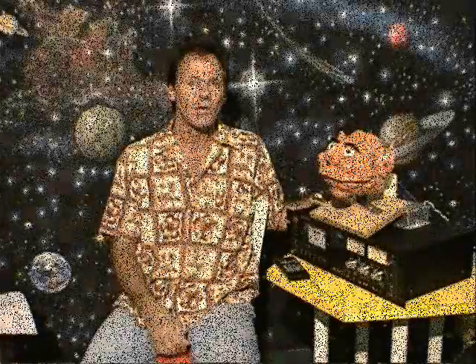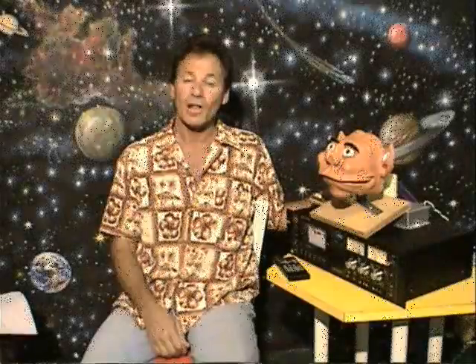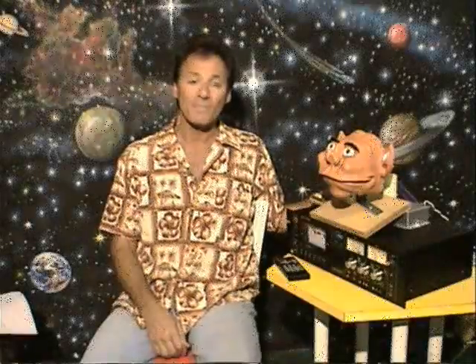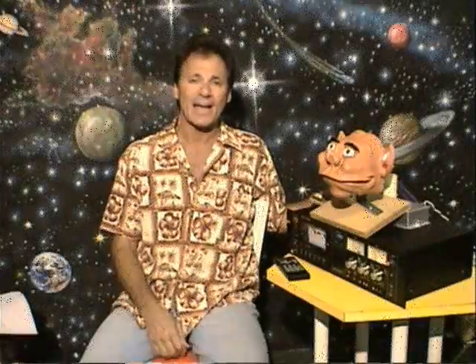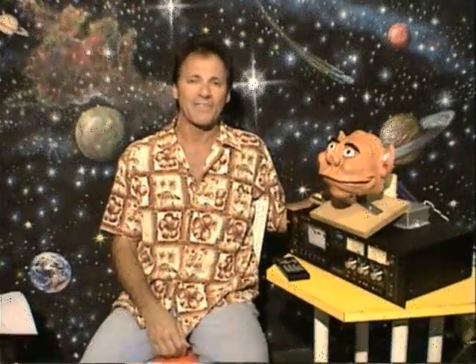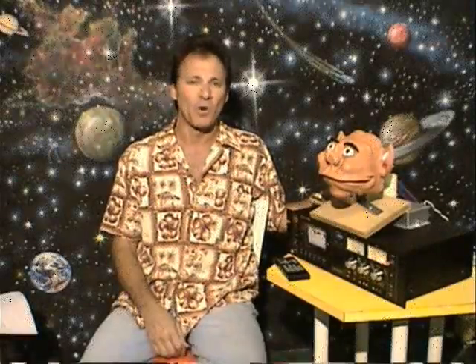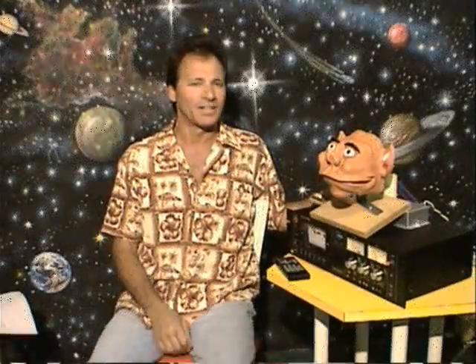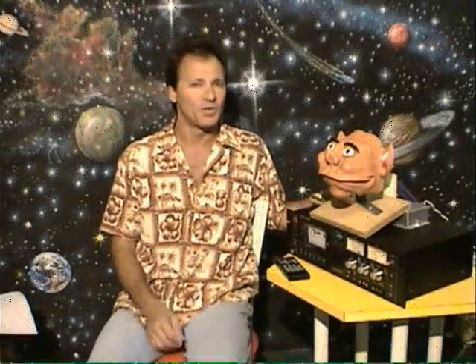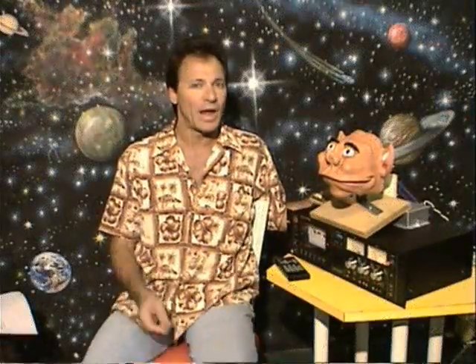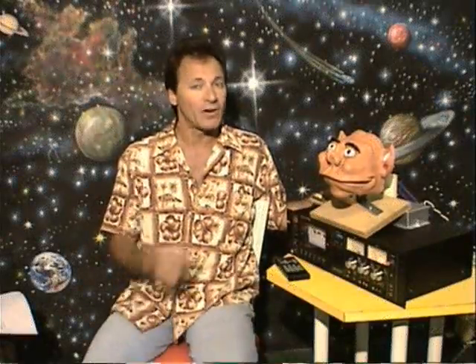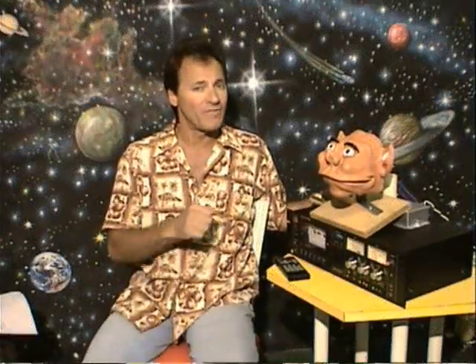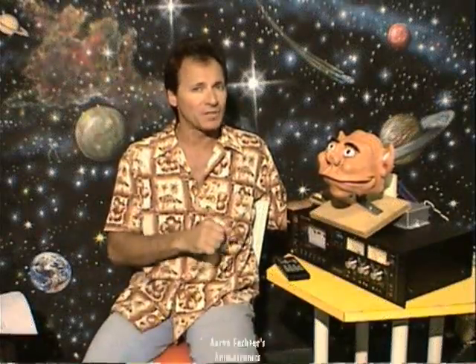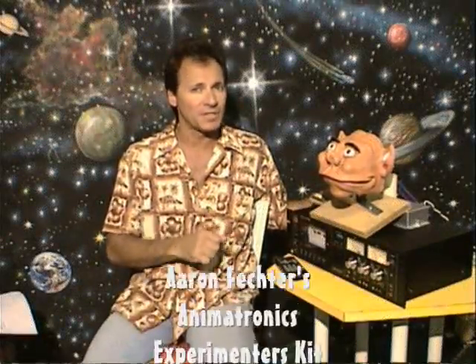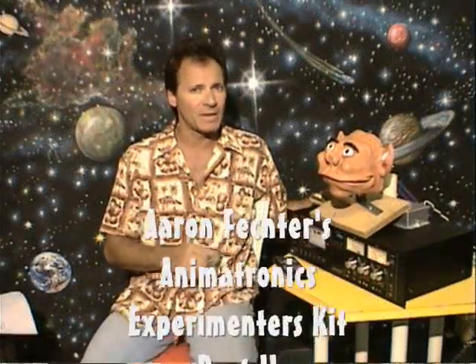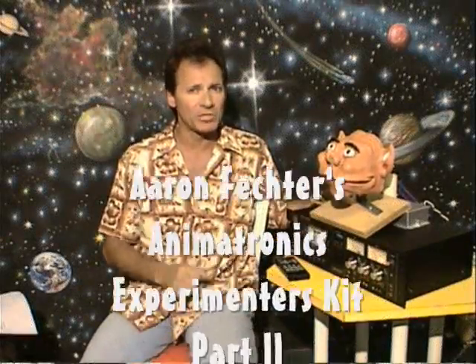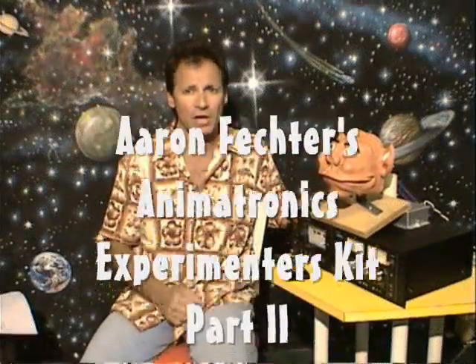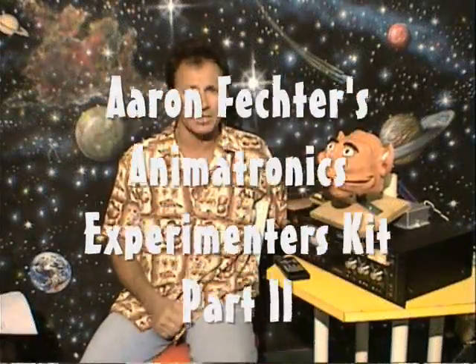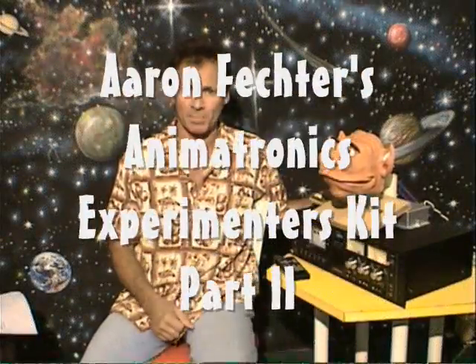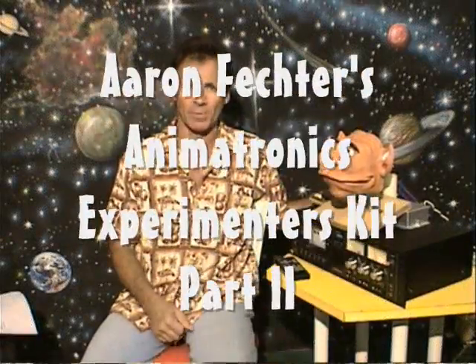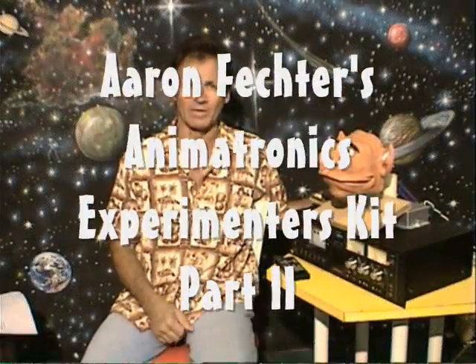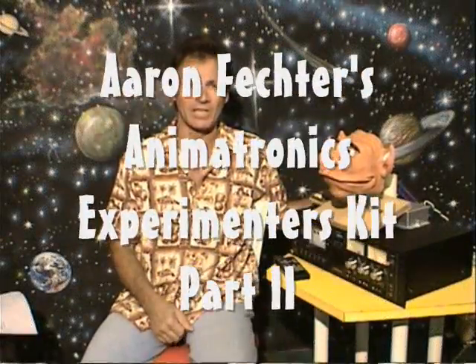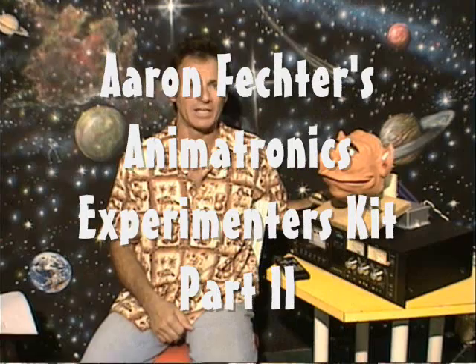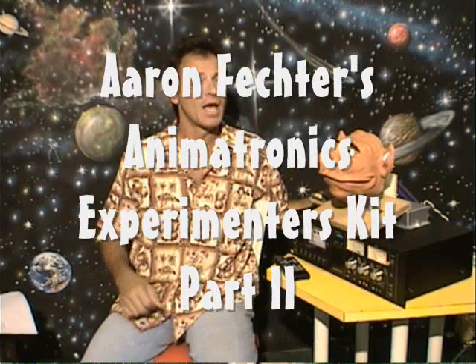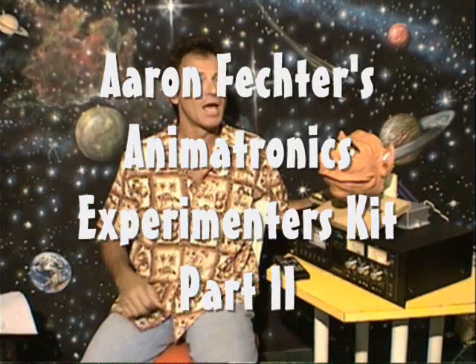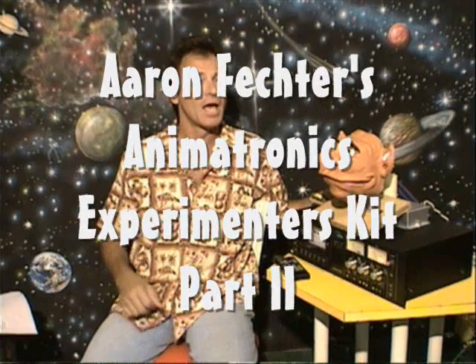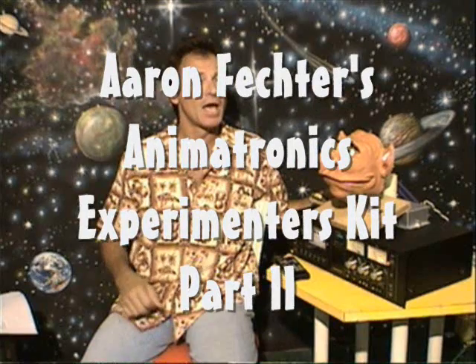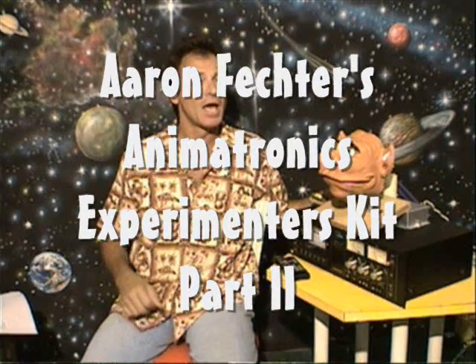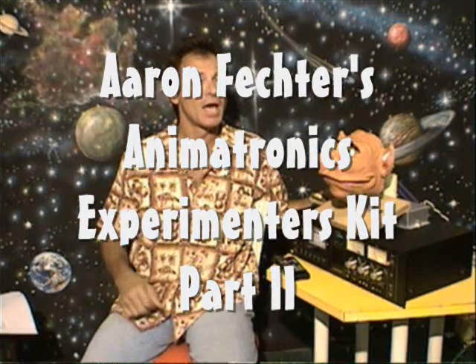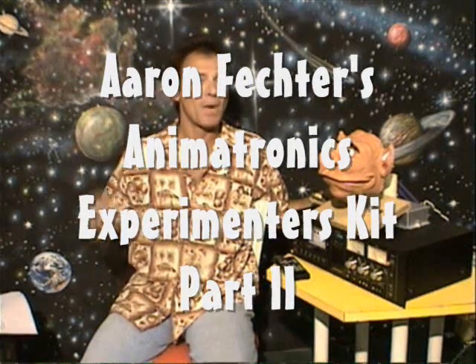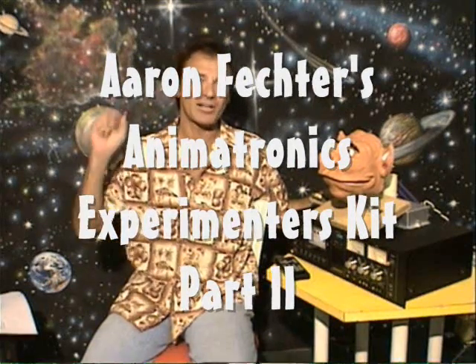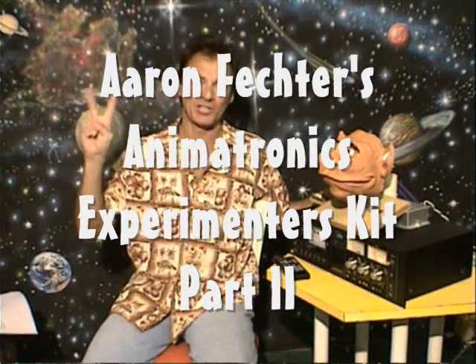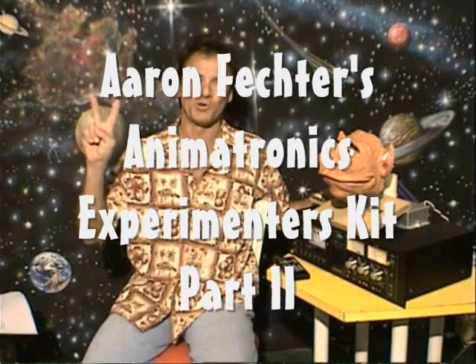Welcome back, everyone, to Aaron Fector's Animatronics Experimenter's Kit, Part 2.